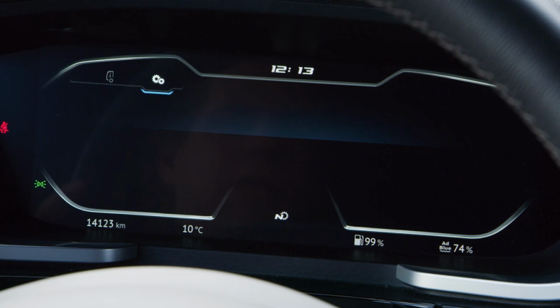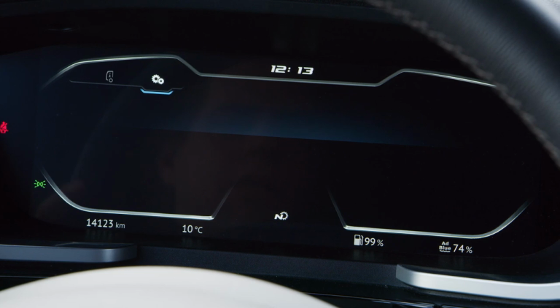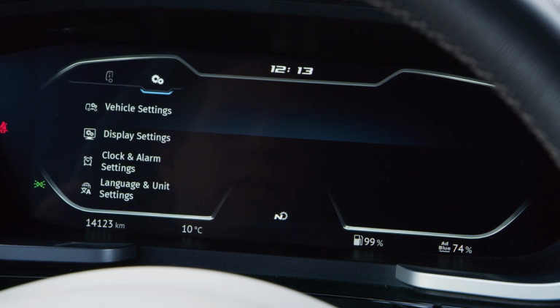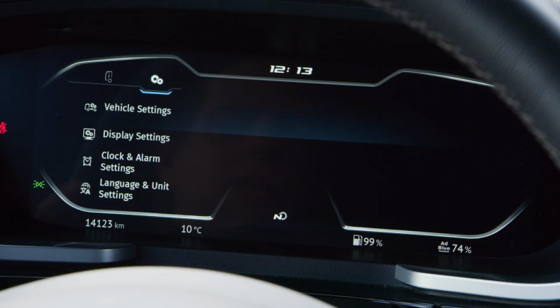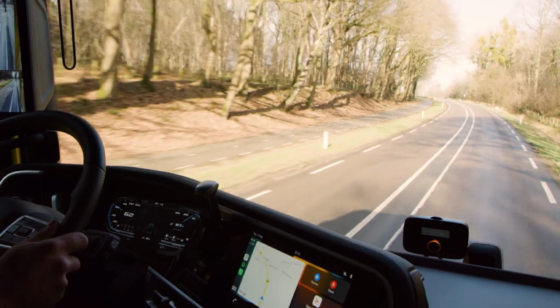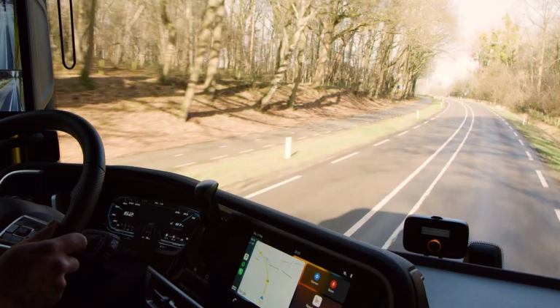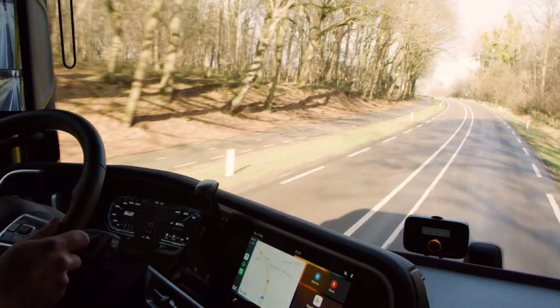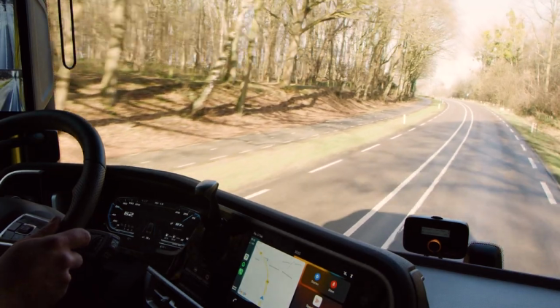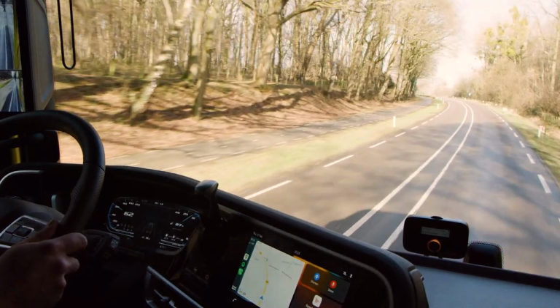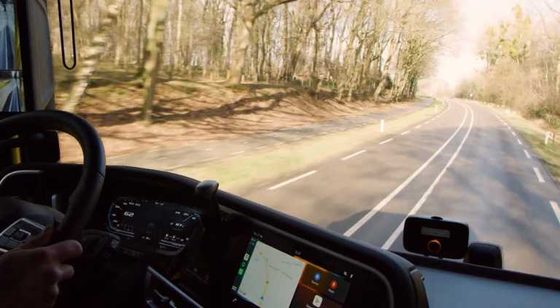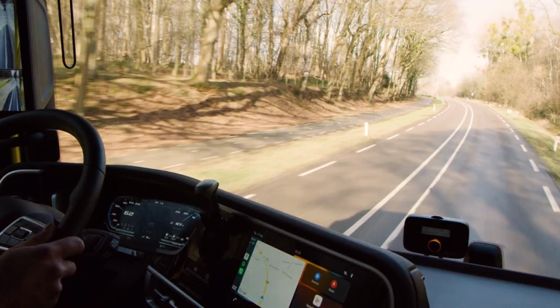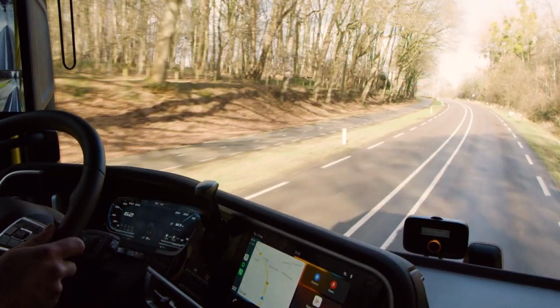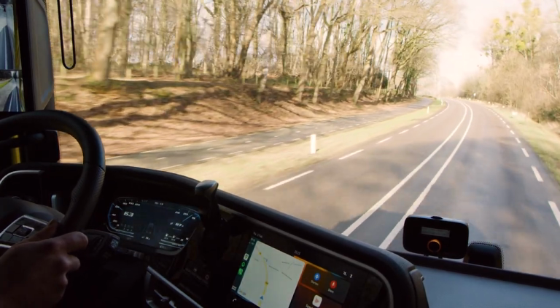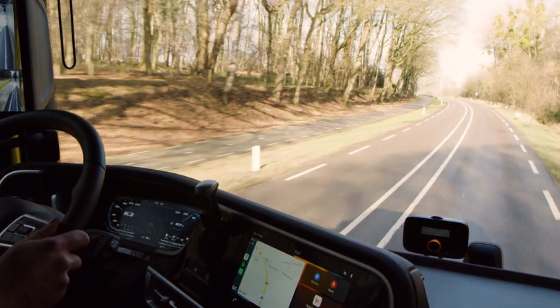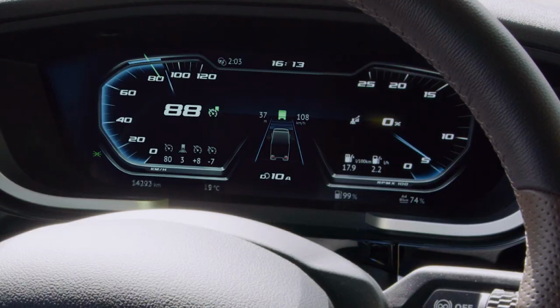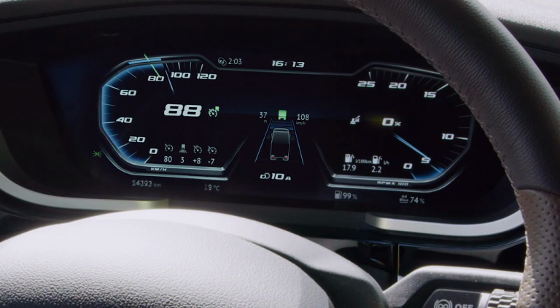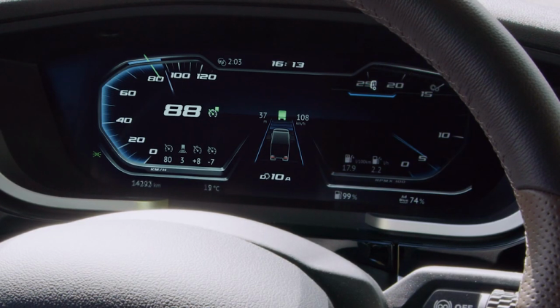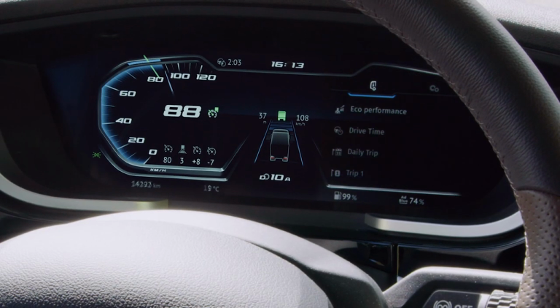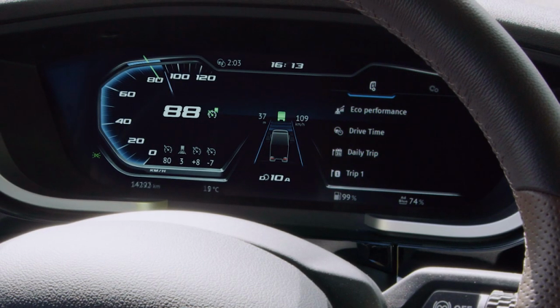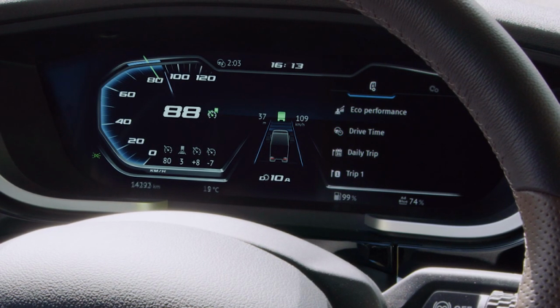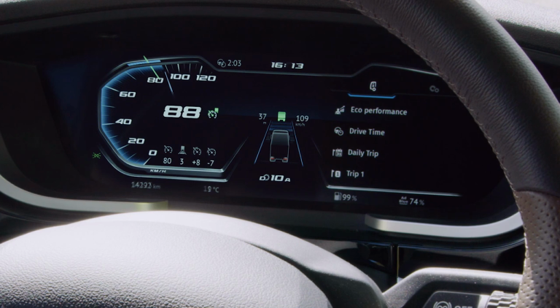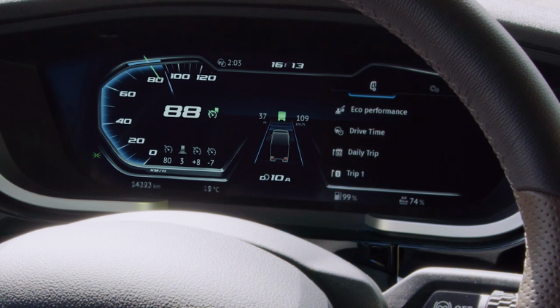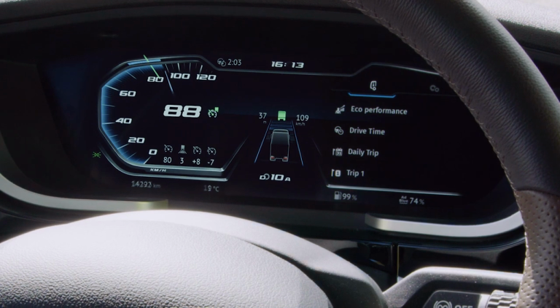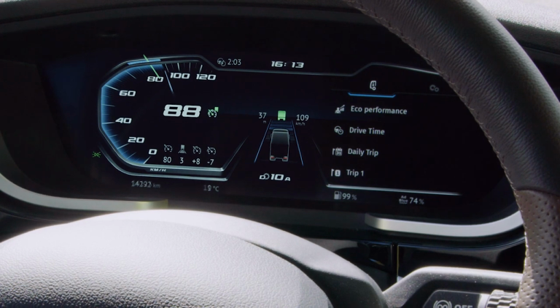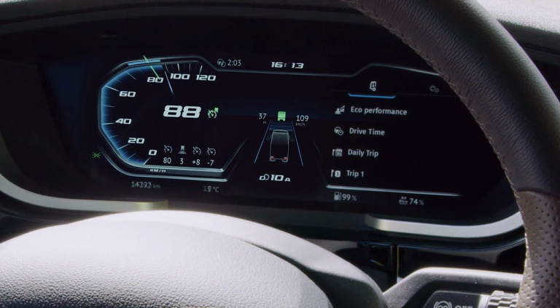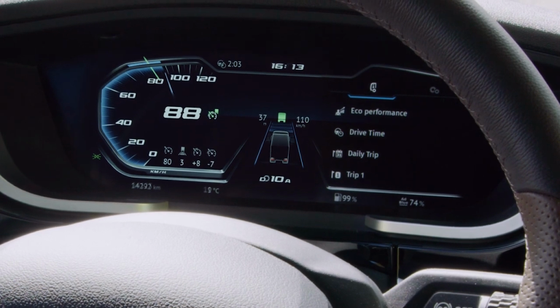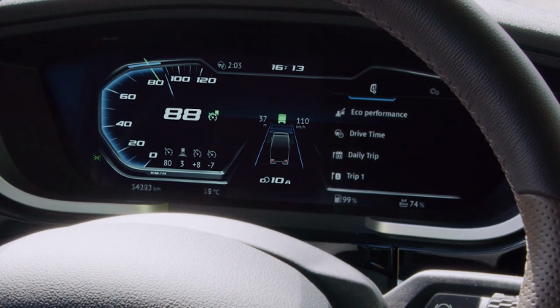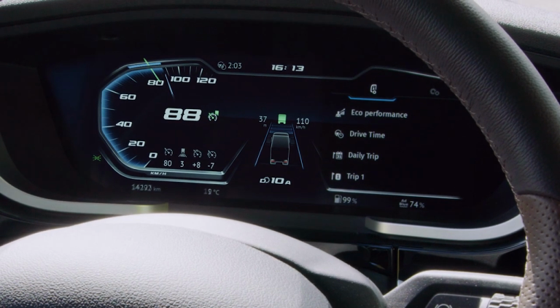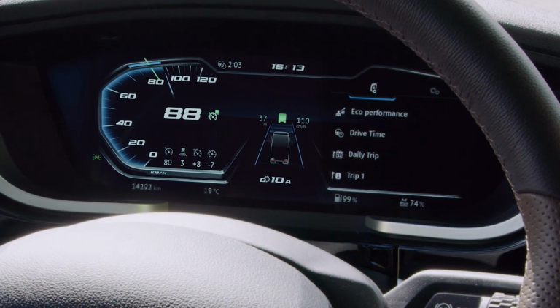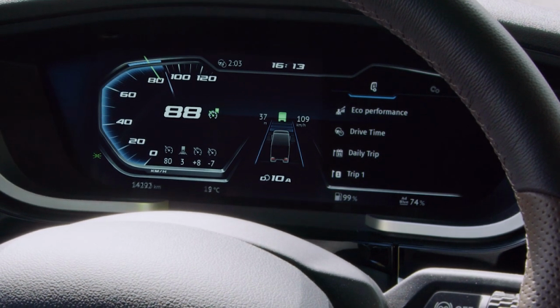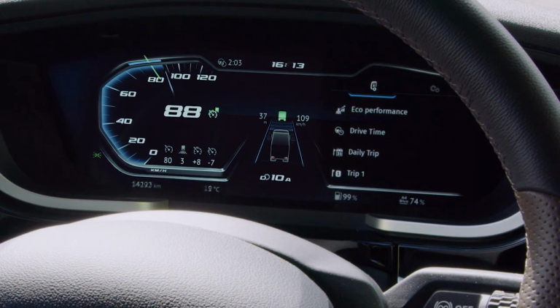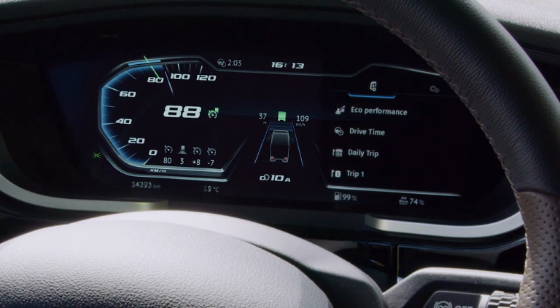While driving, only limited information is accessible so you can stay focused on the road. This is what we call the driving menu.